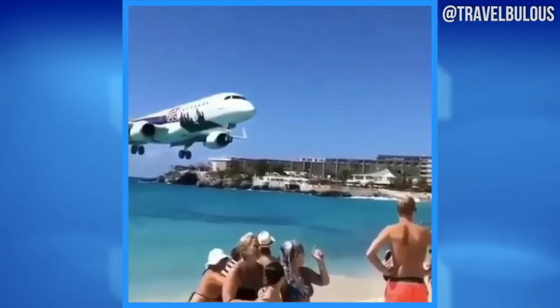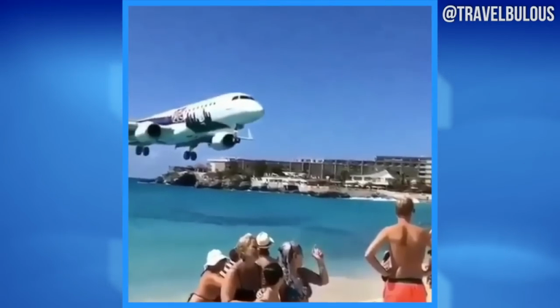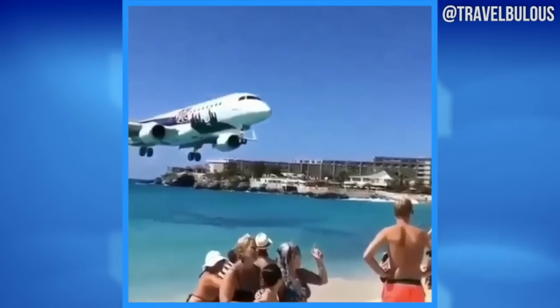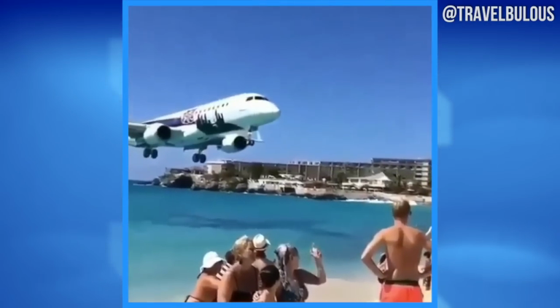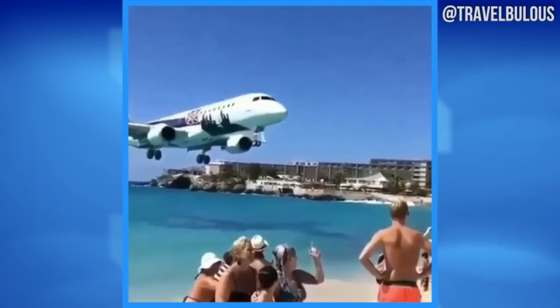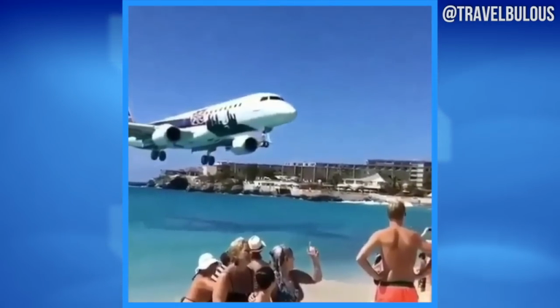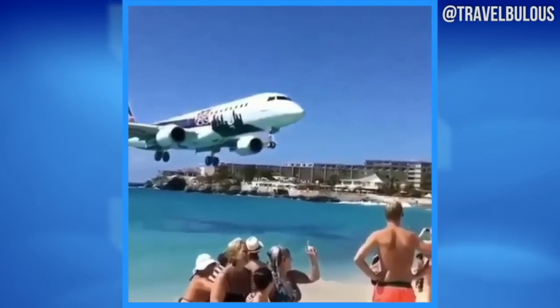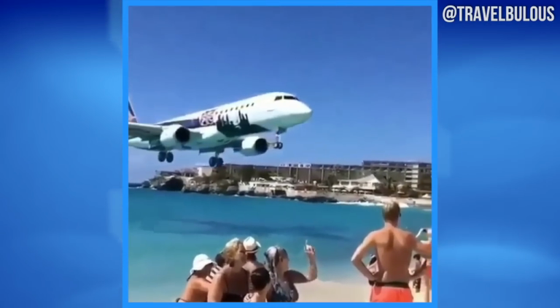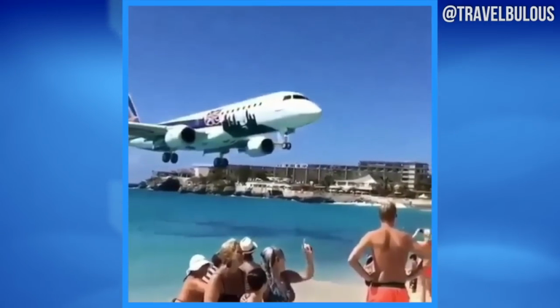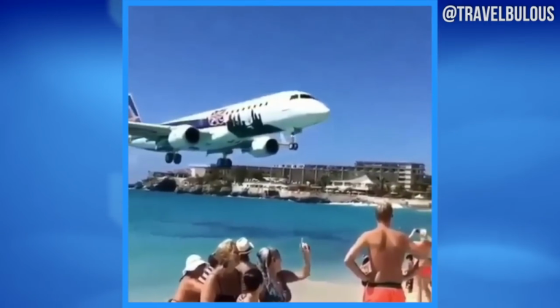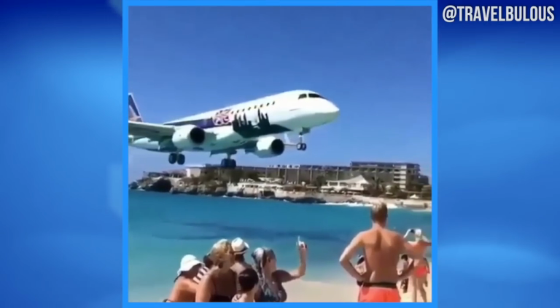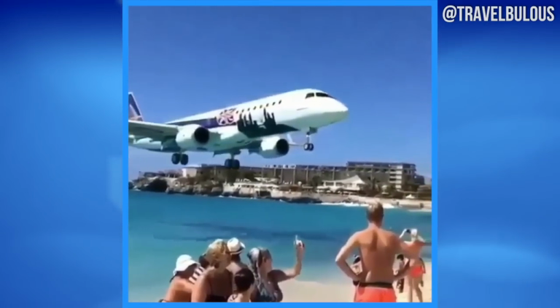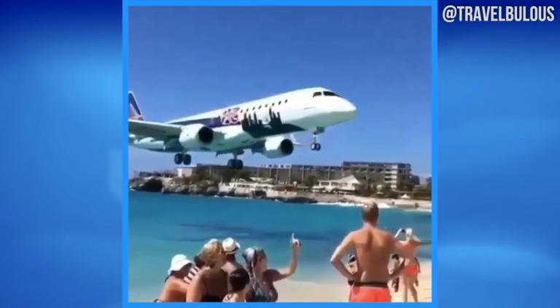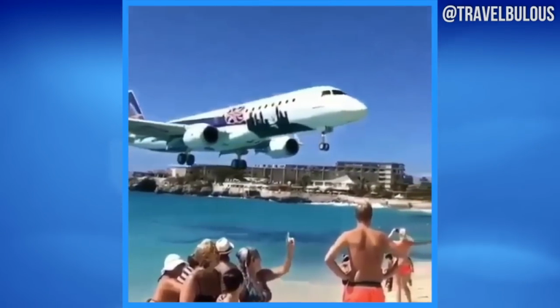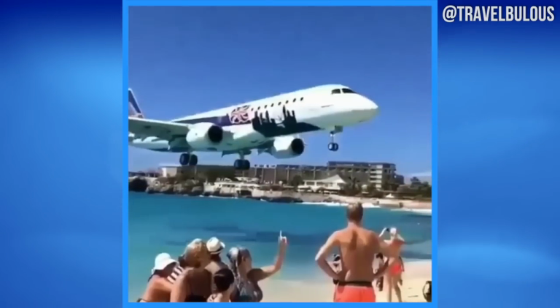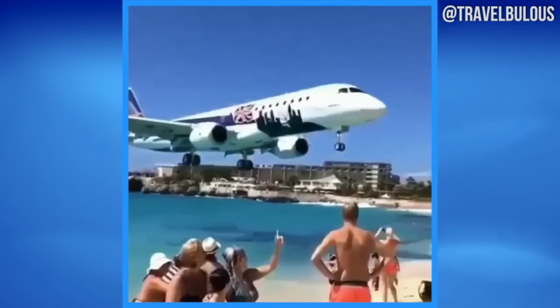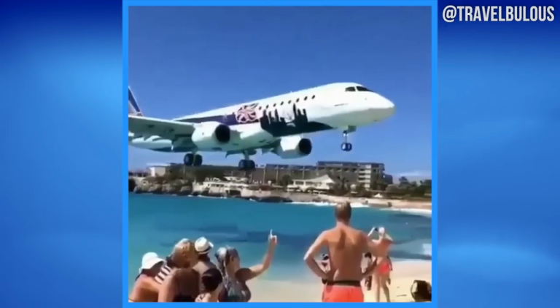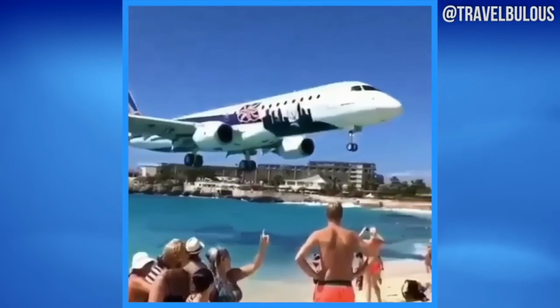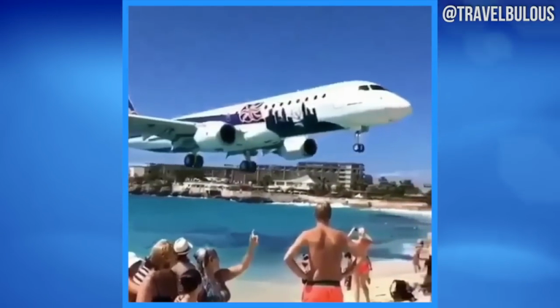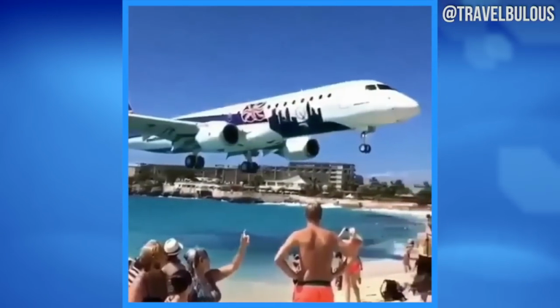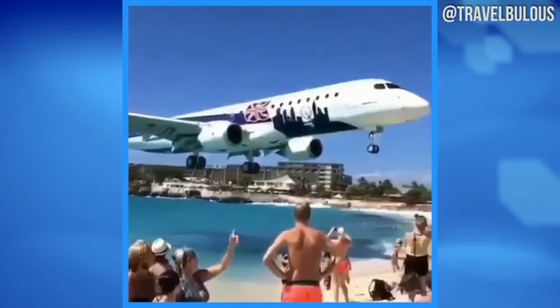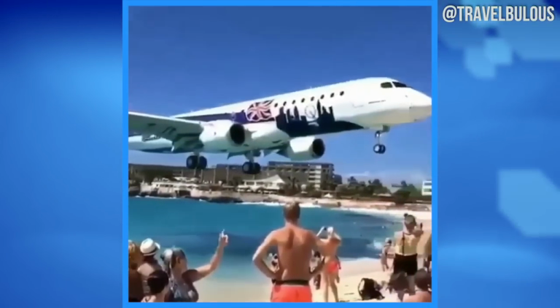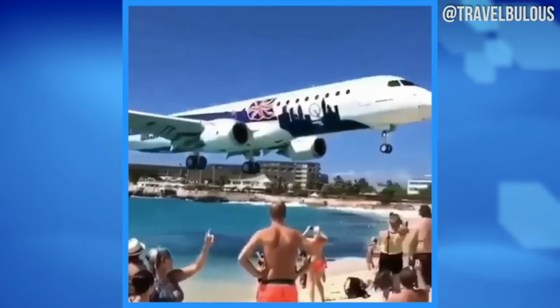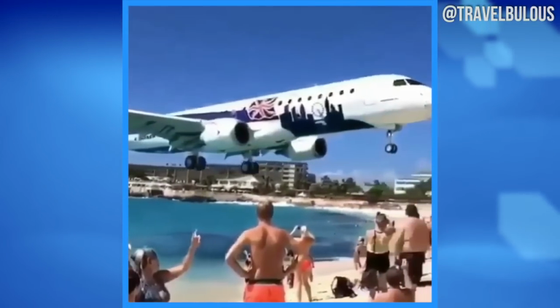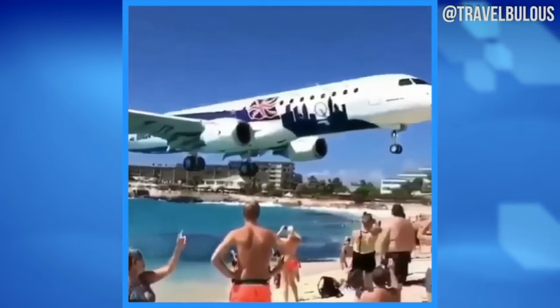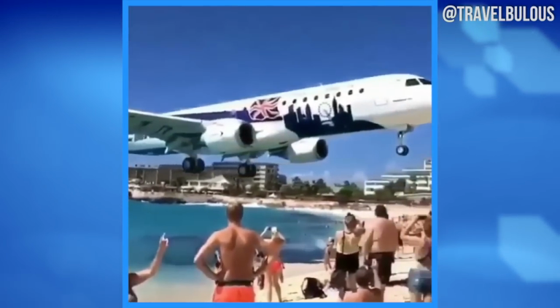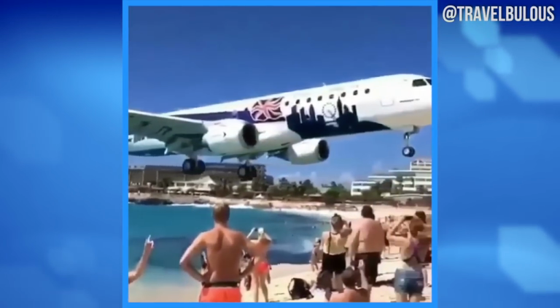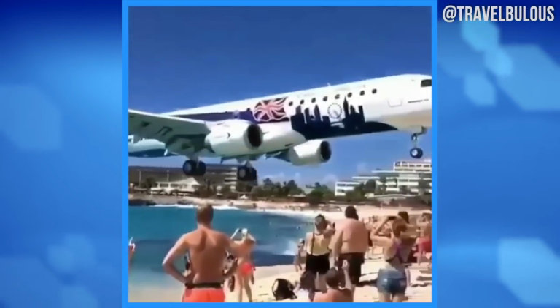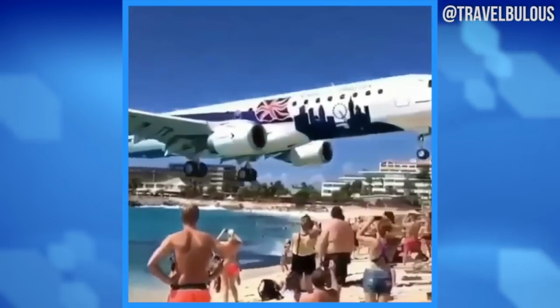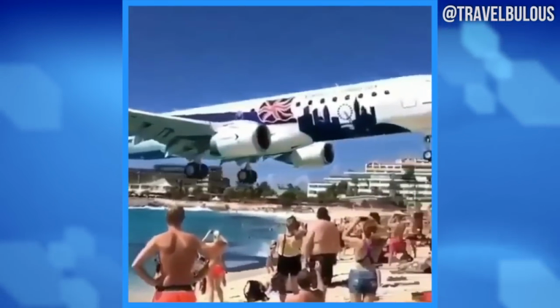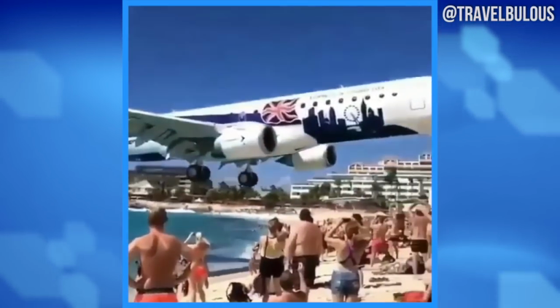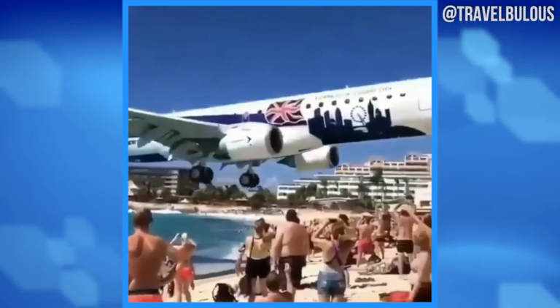This is the most dangerous beach in the world in St. Martin. It's famous because of the landing strip right behind it.